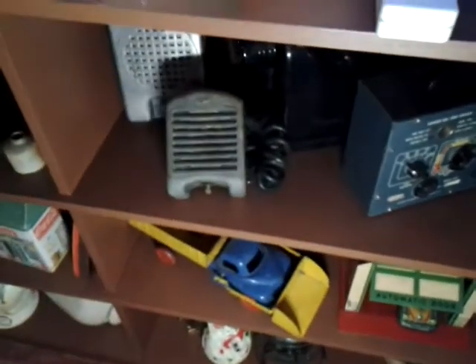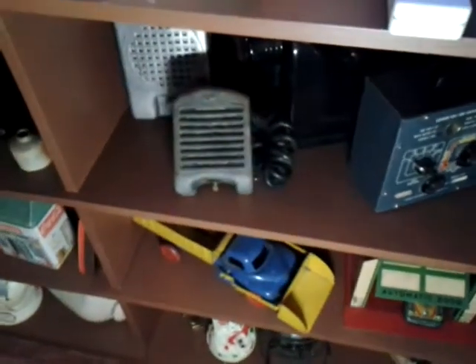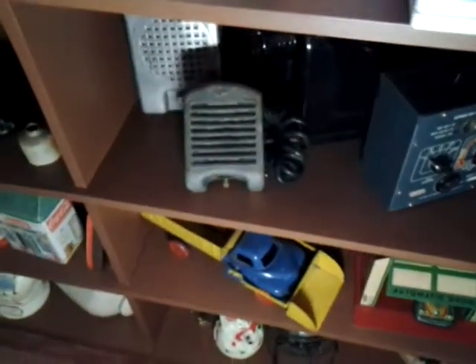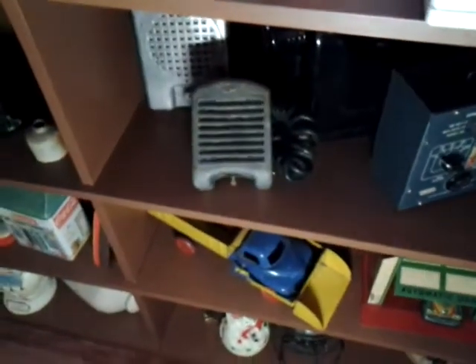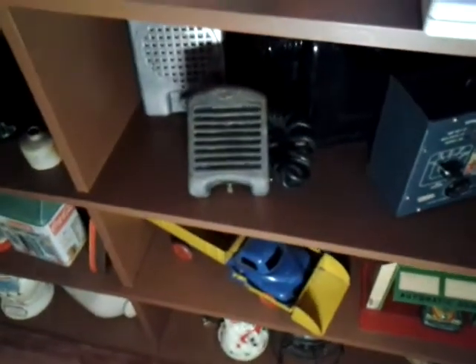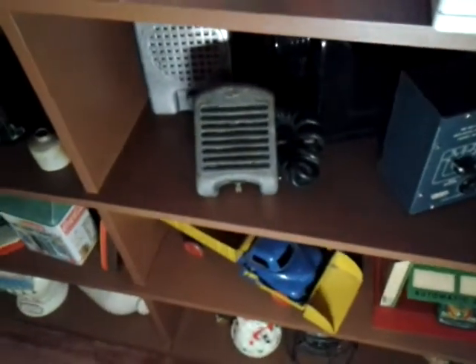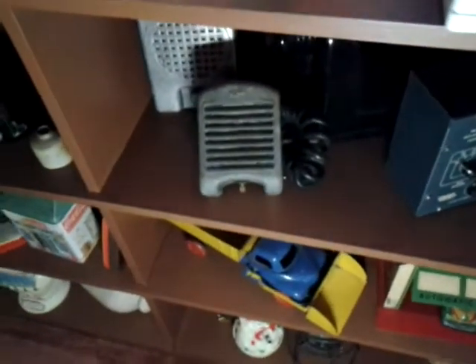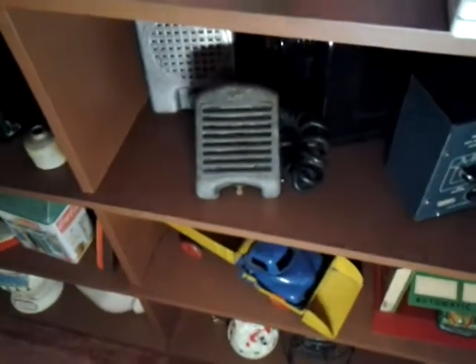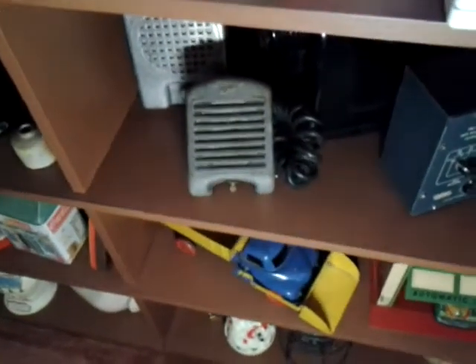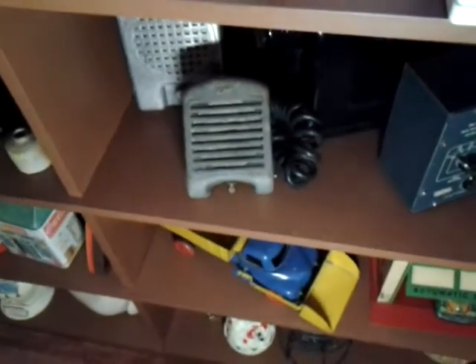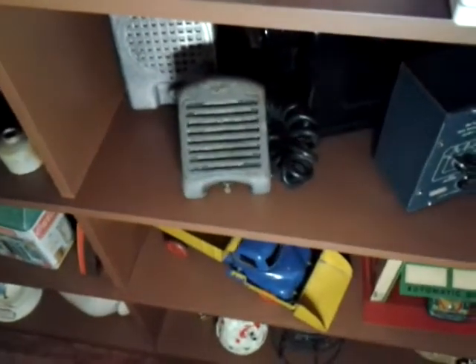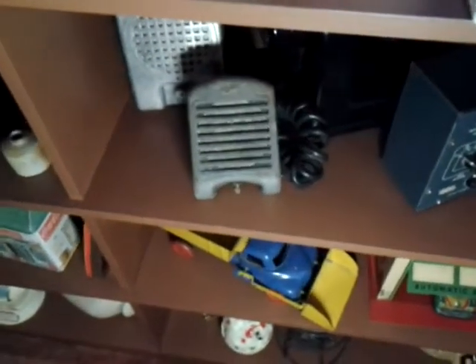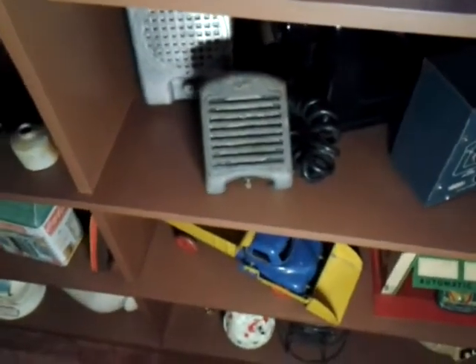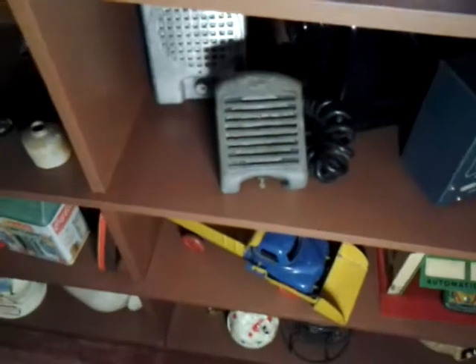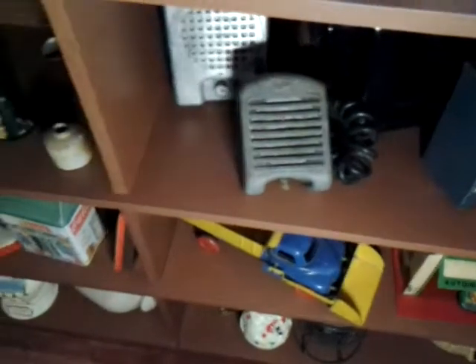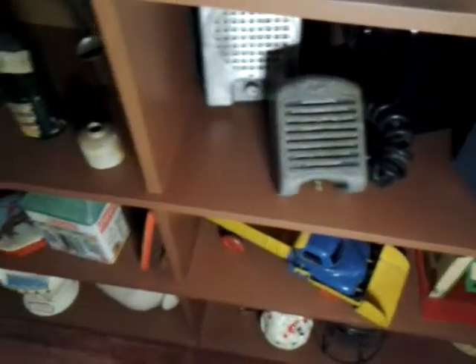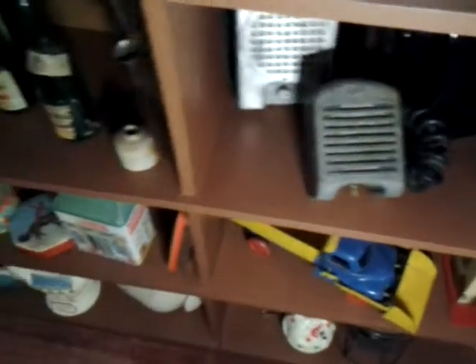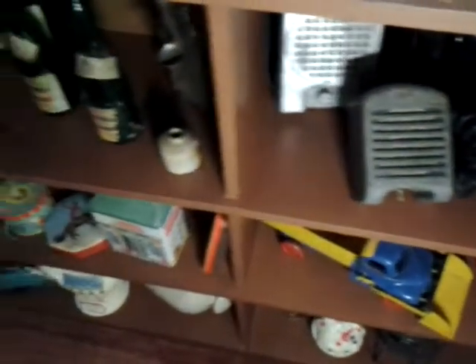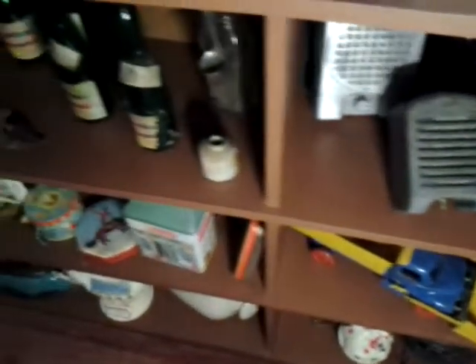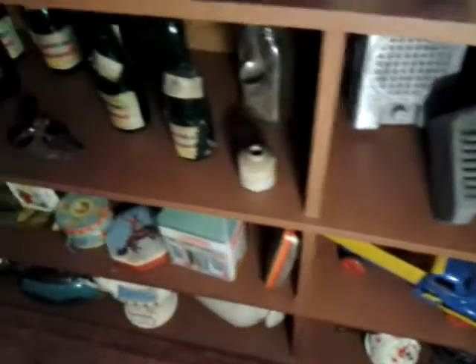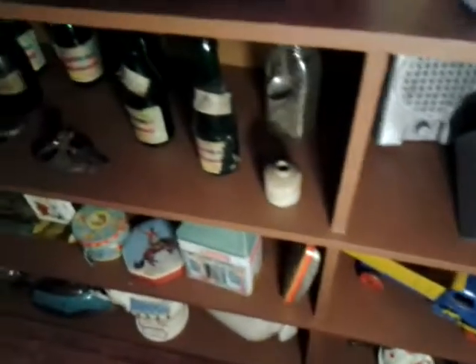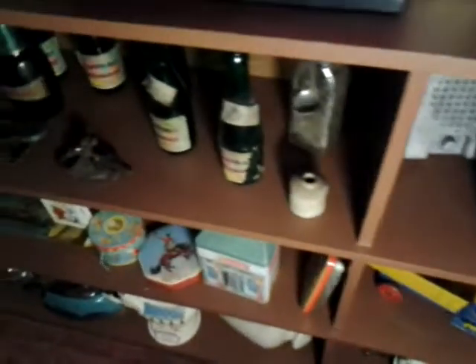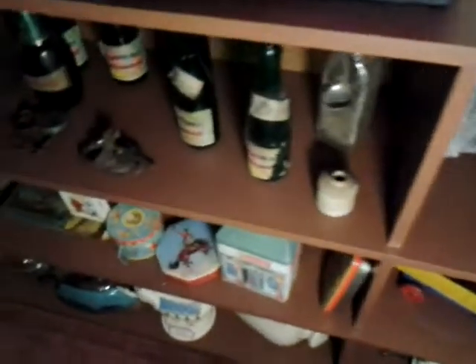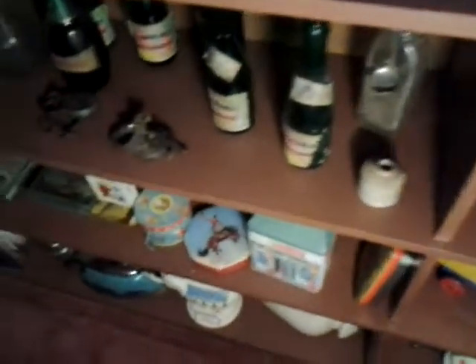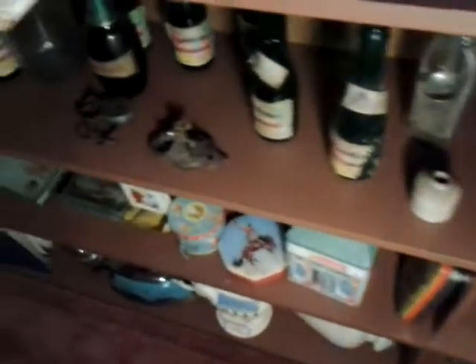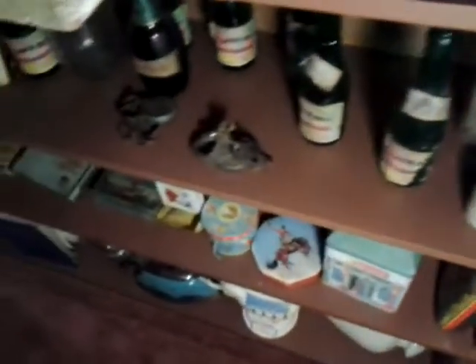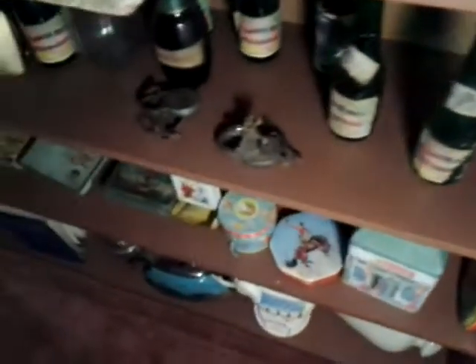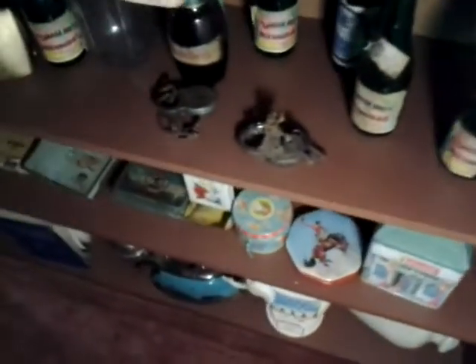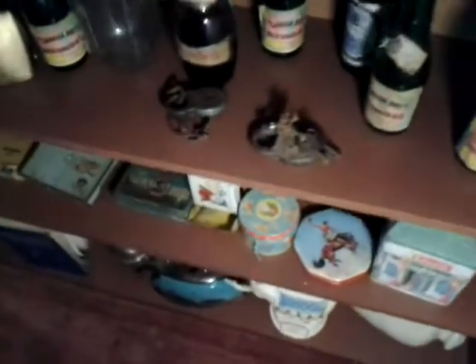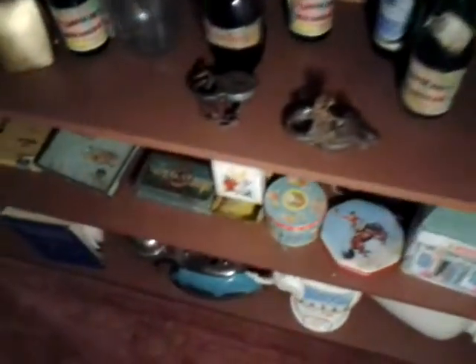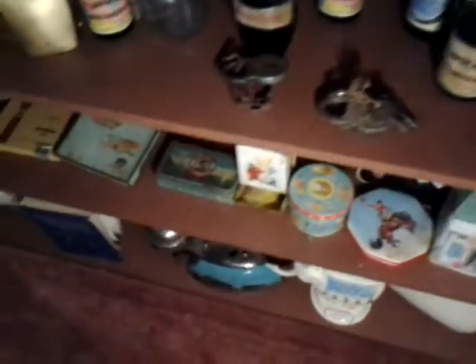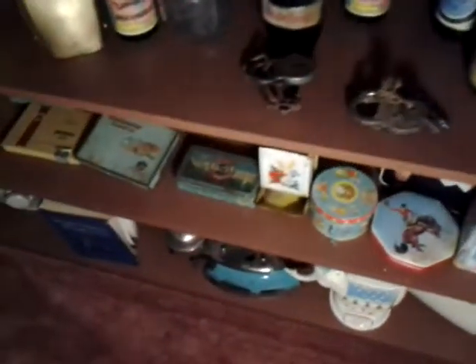Drive-in theatre speakers, small bottles, and collectible cans.